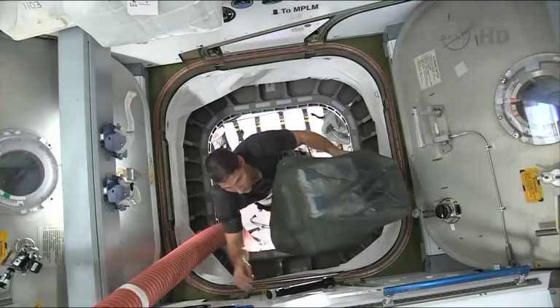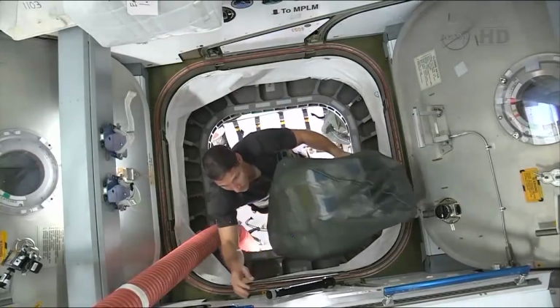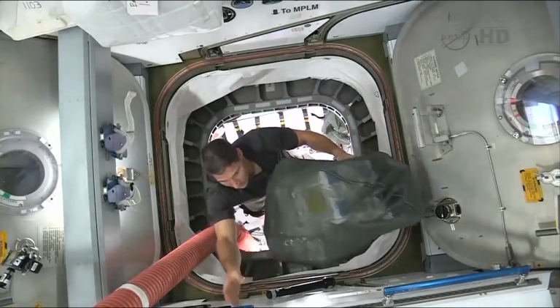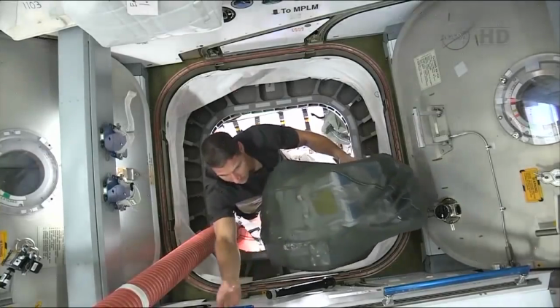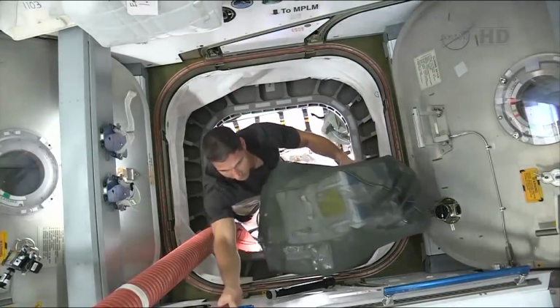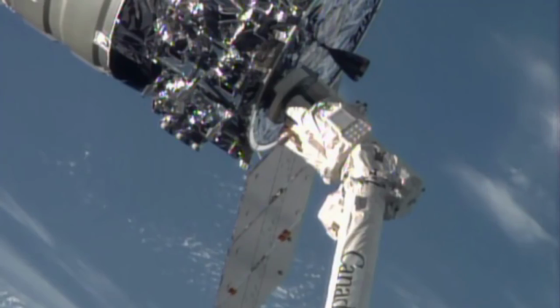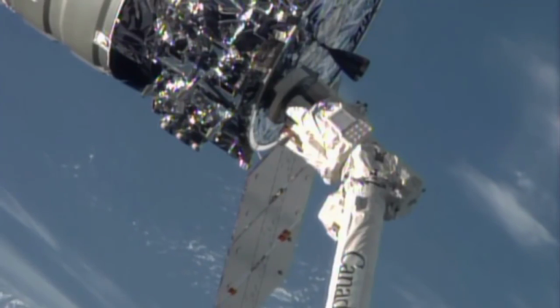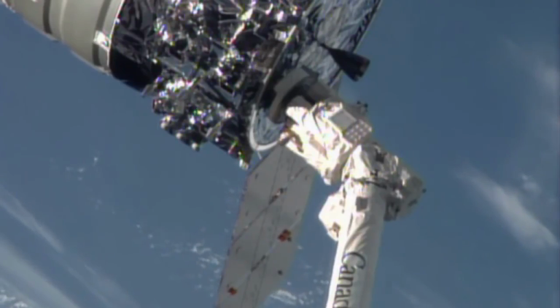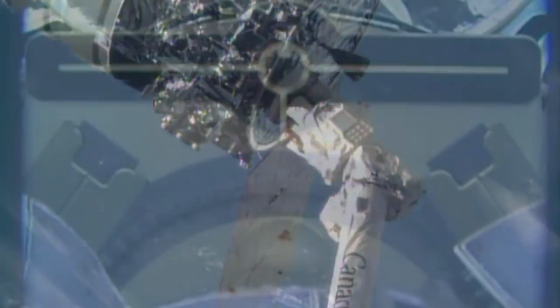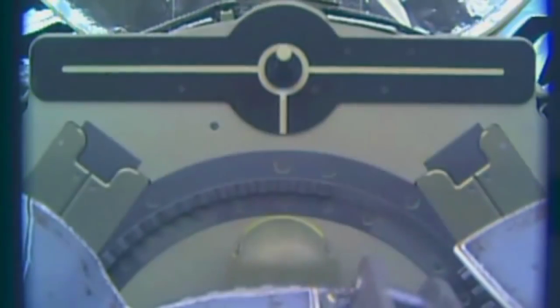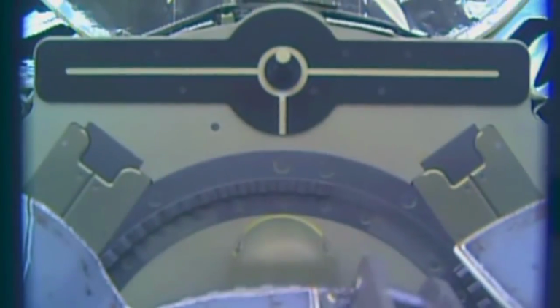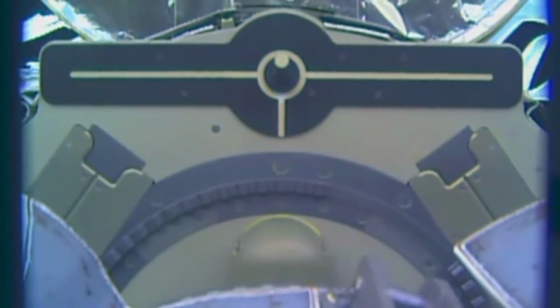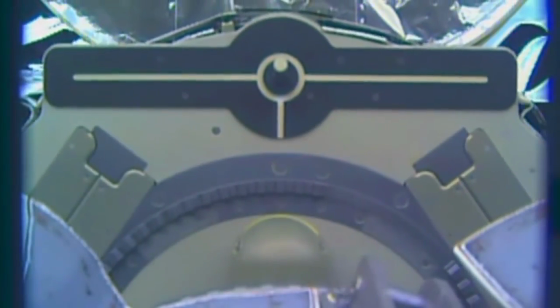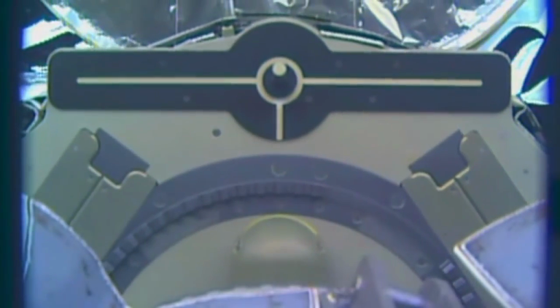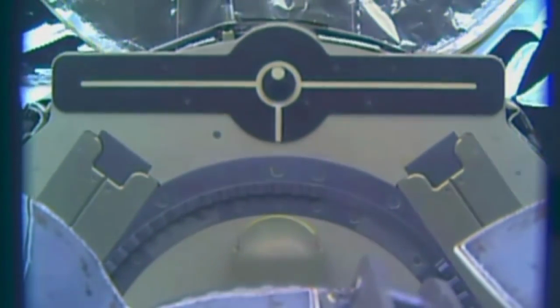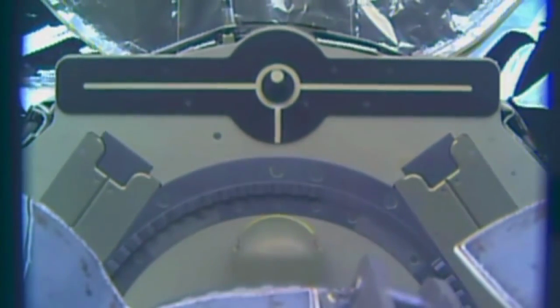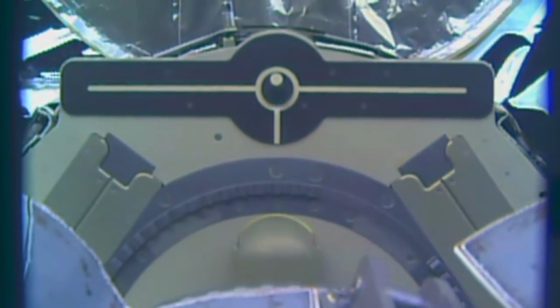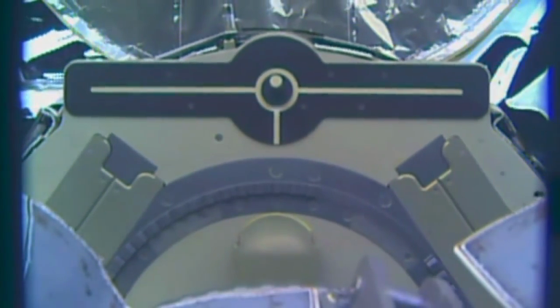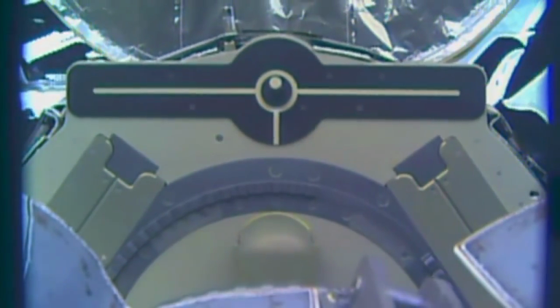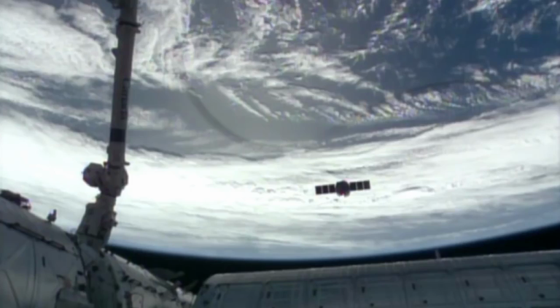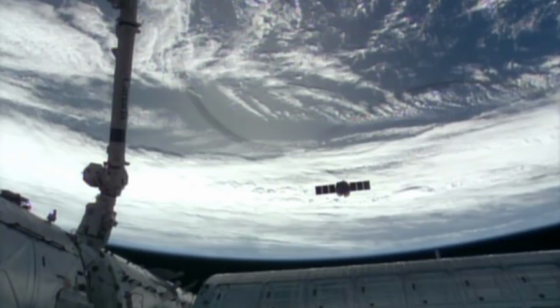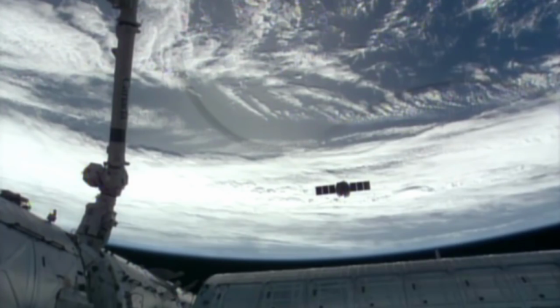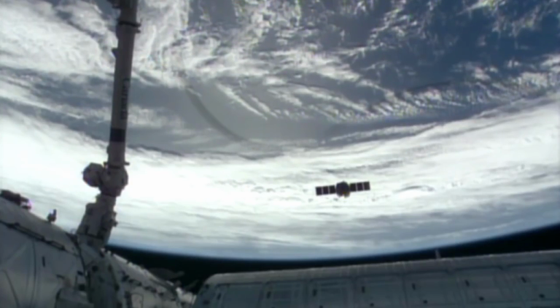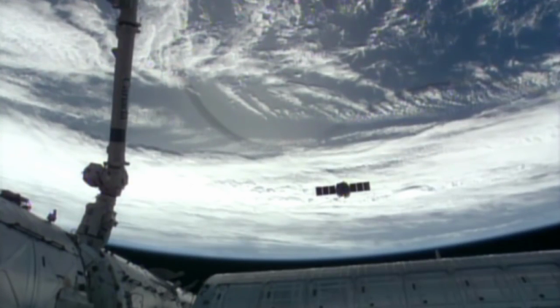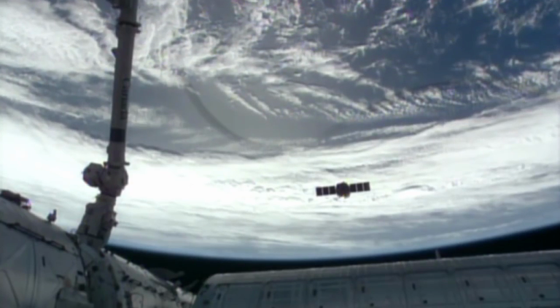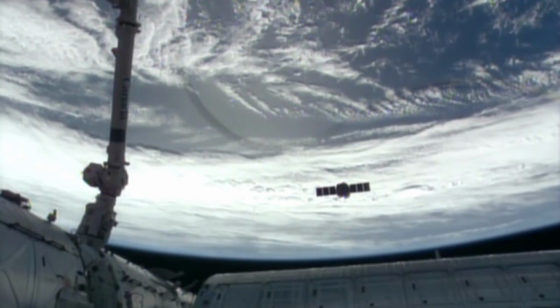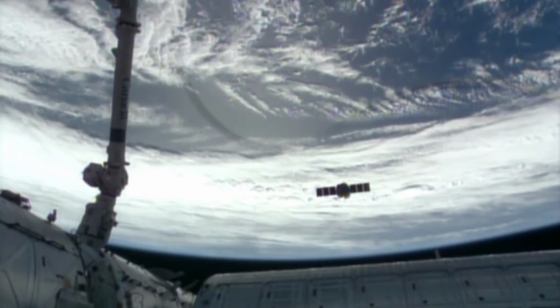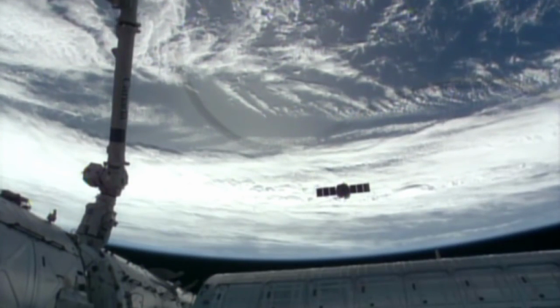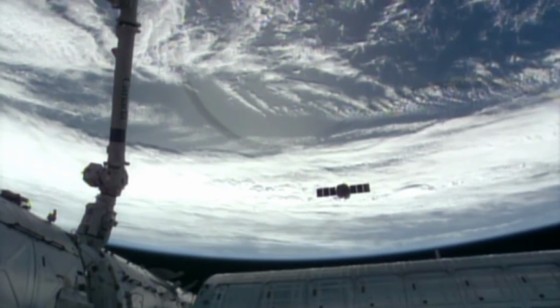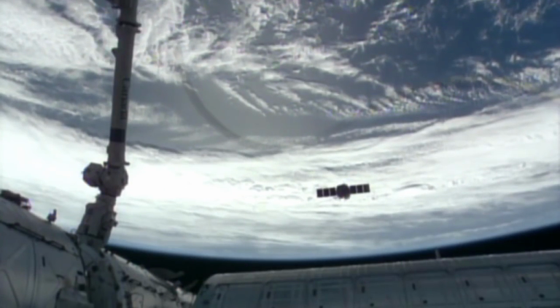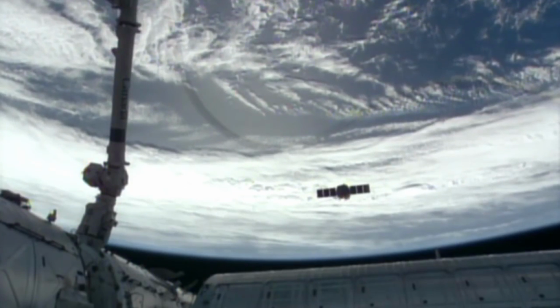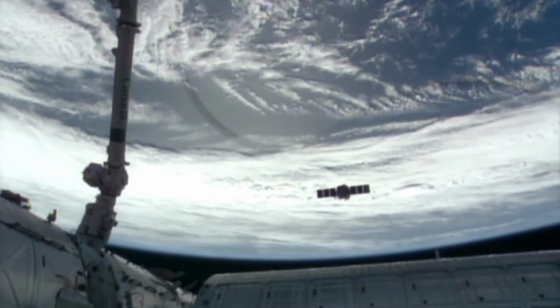At the end of the mission, Cygnus will depart the orbiting laboratory and safely re-enter the atmosphere over the Pacific Ocean.